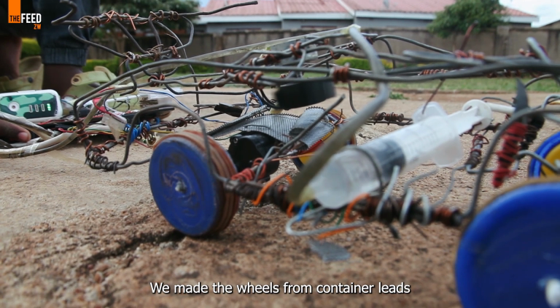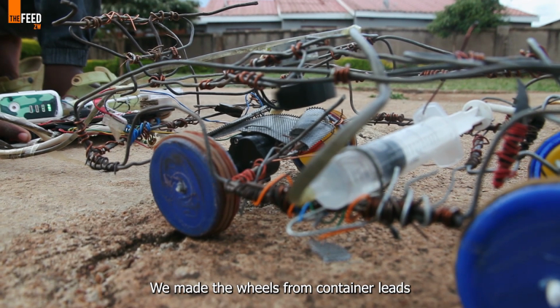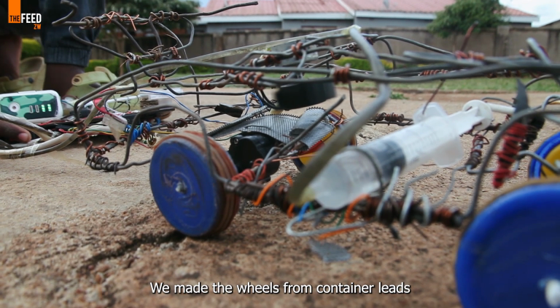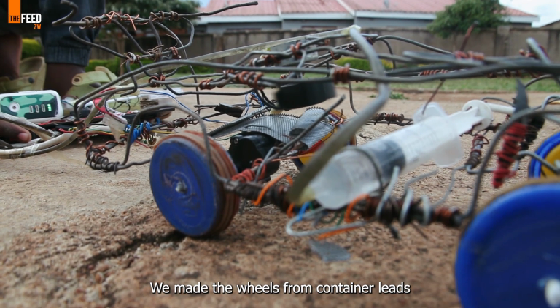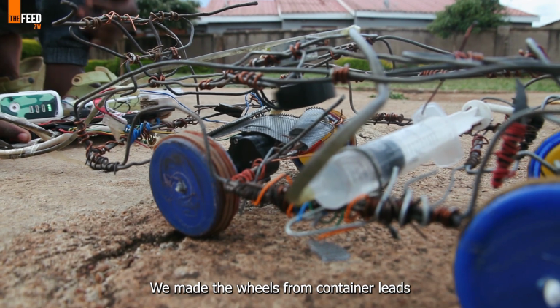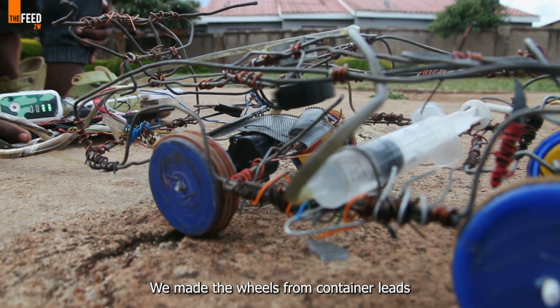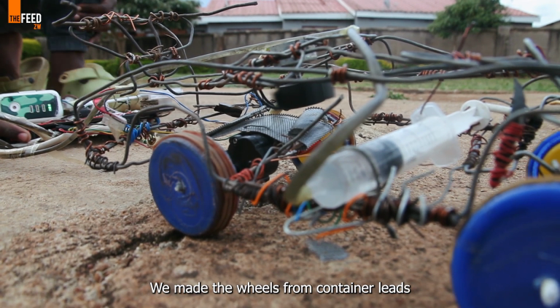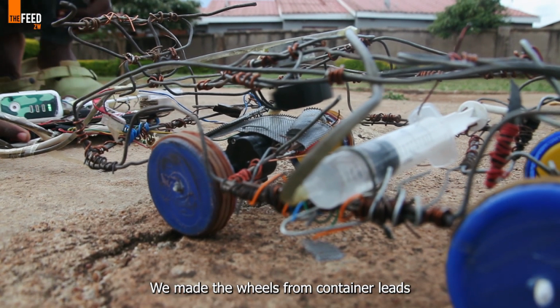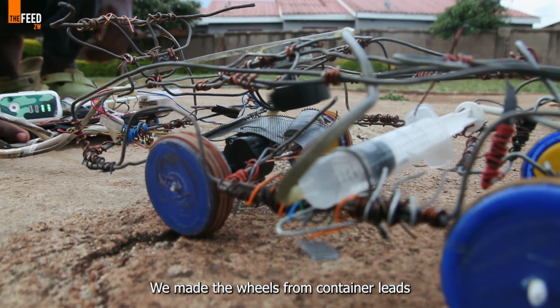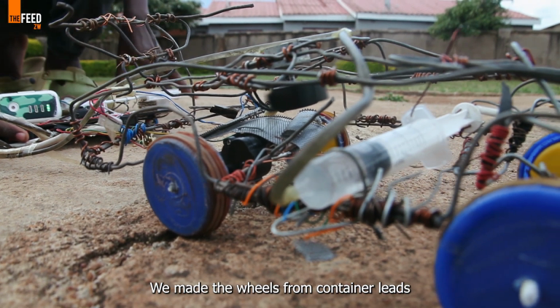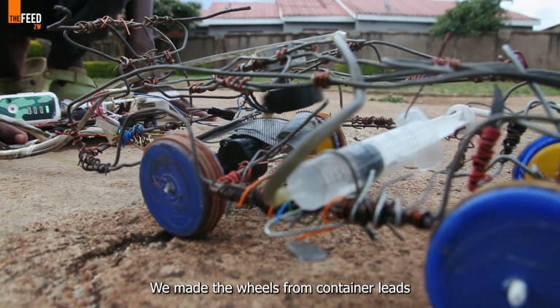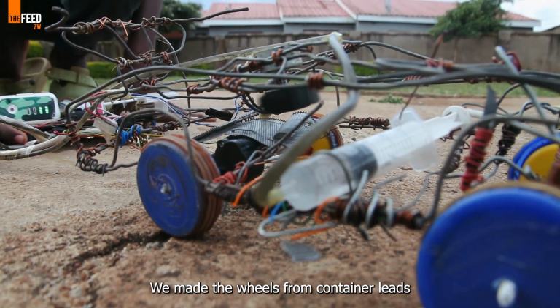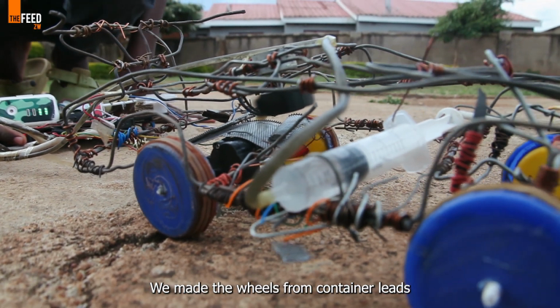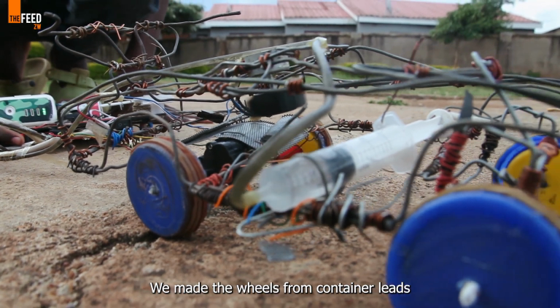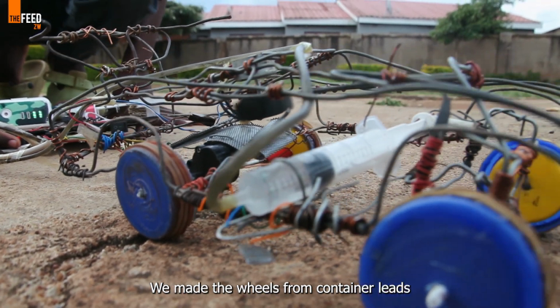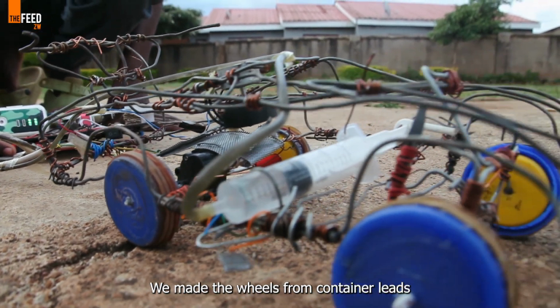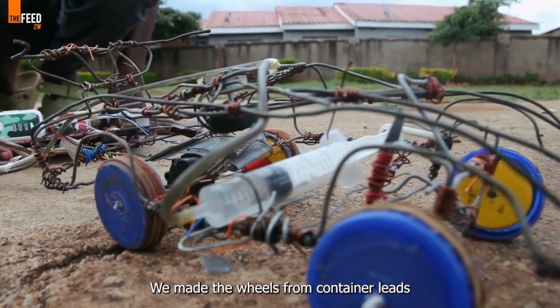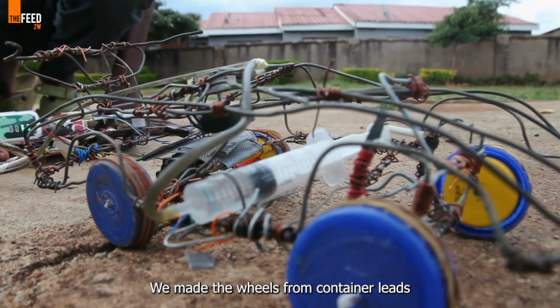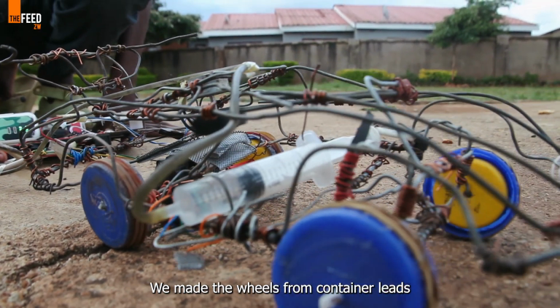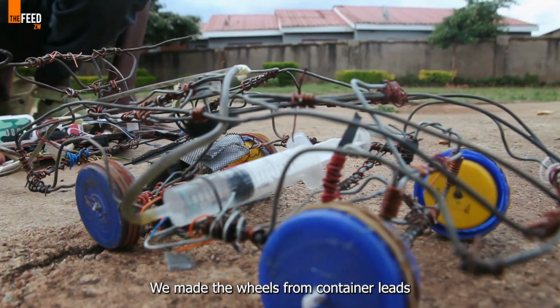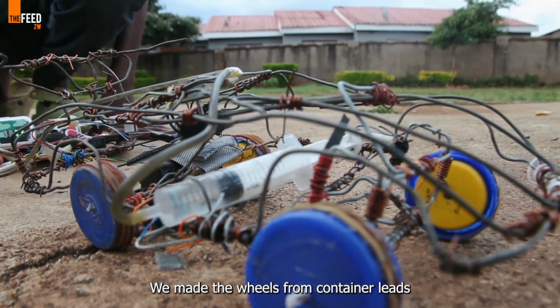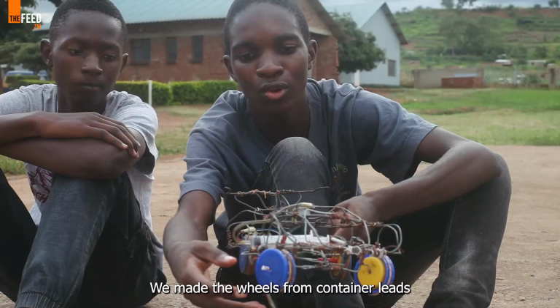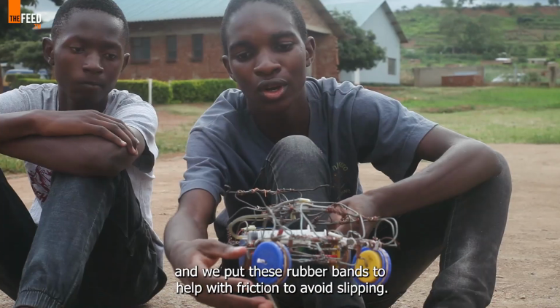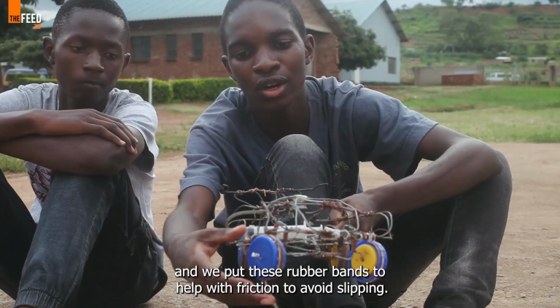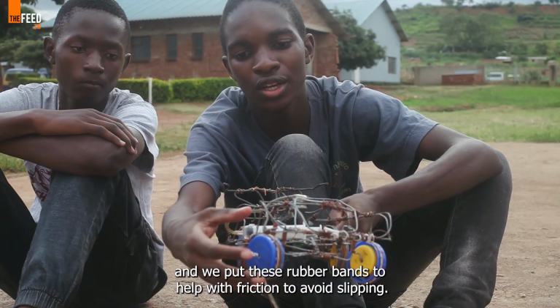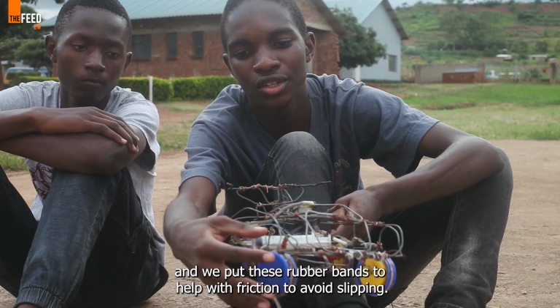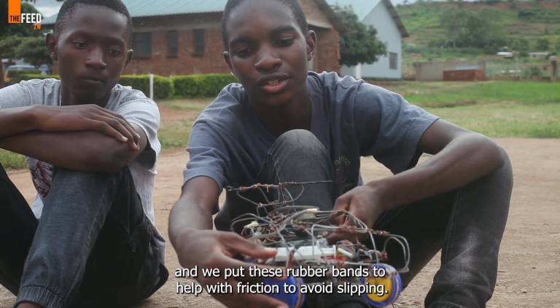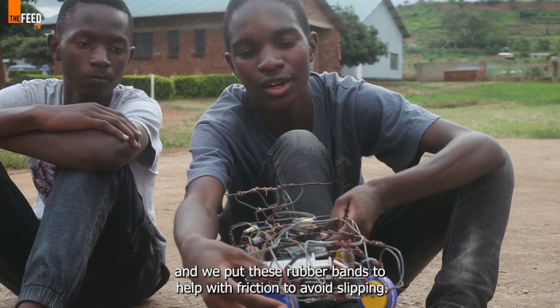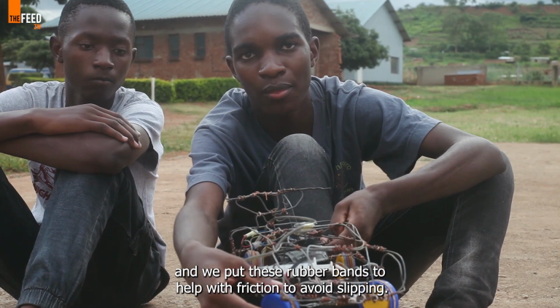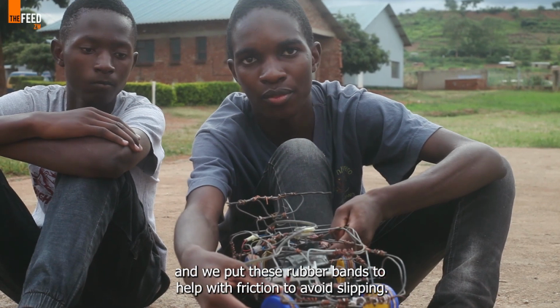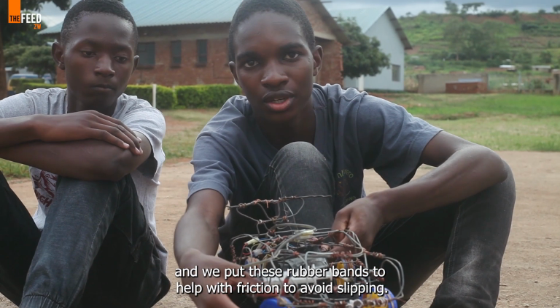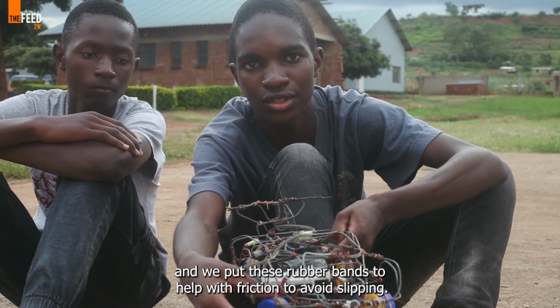We designed these wheels using chibuku and rubber bands.